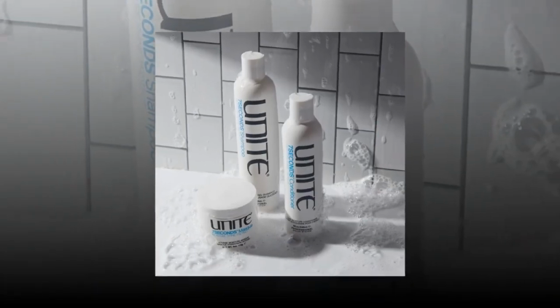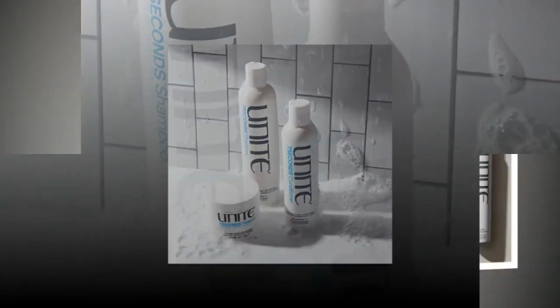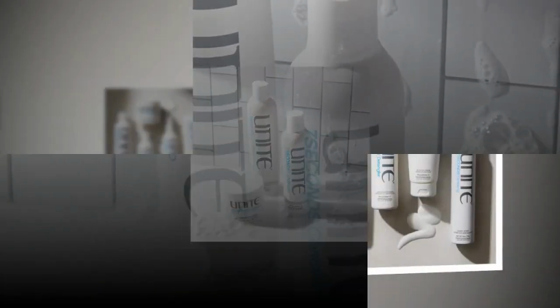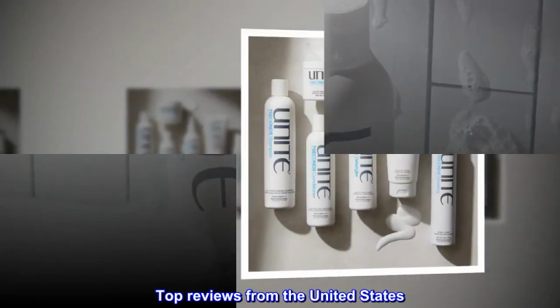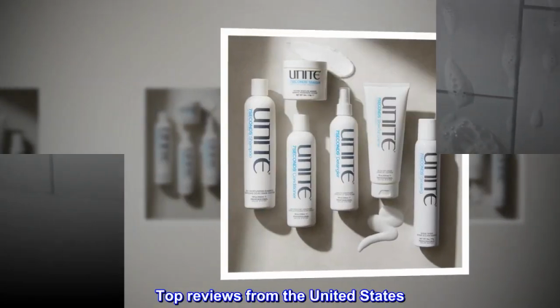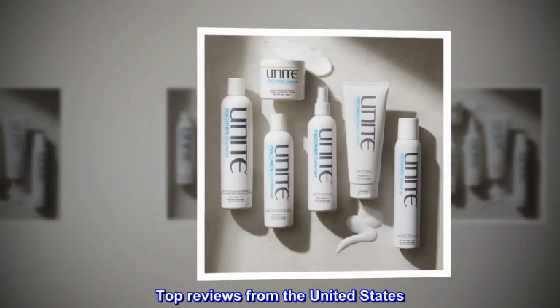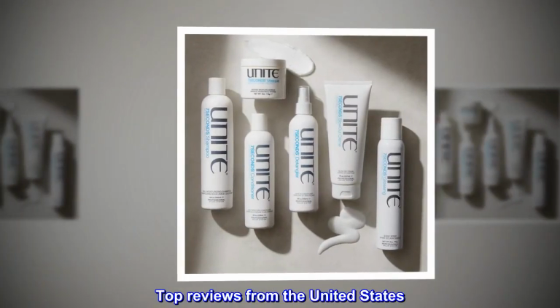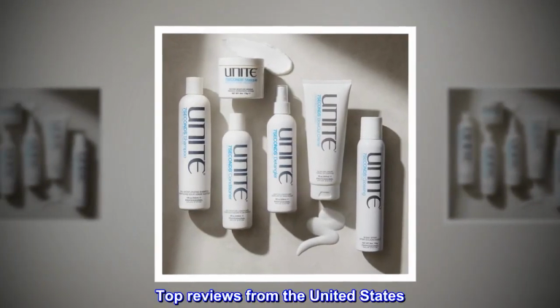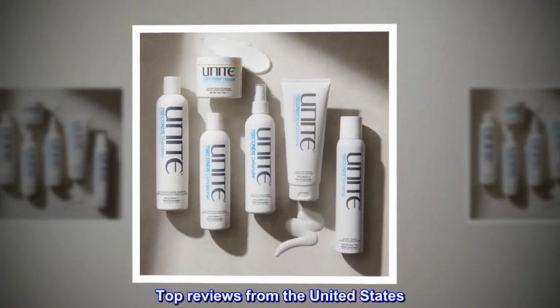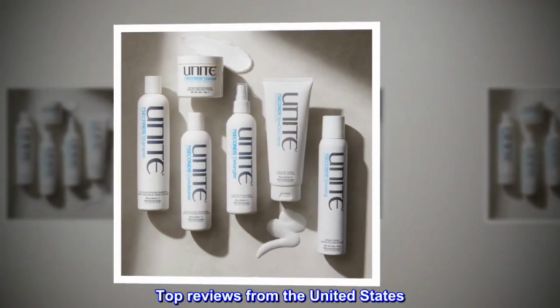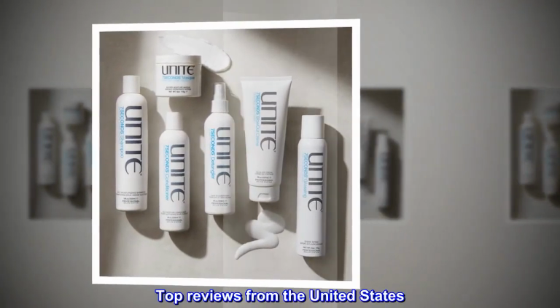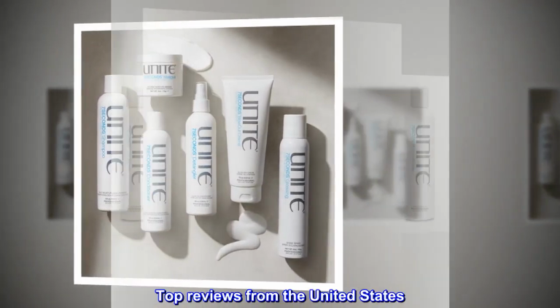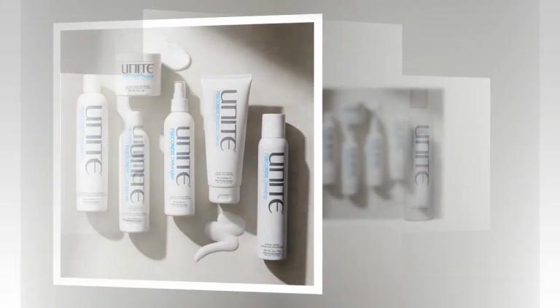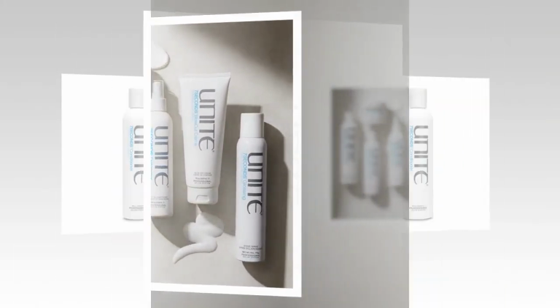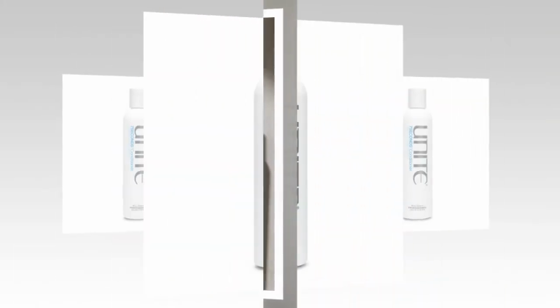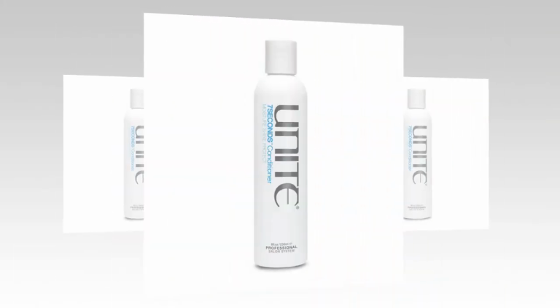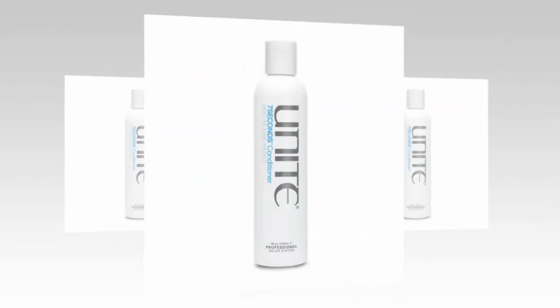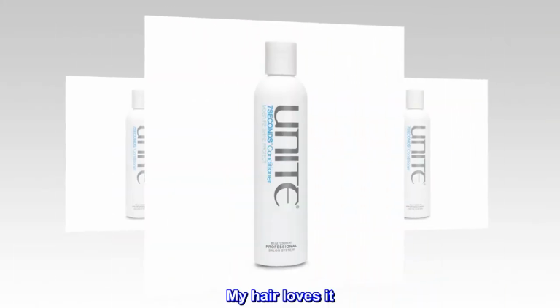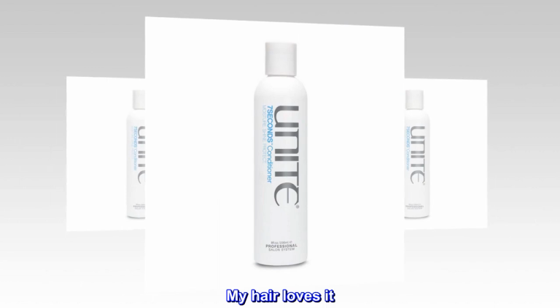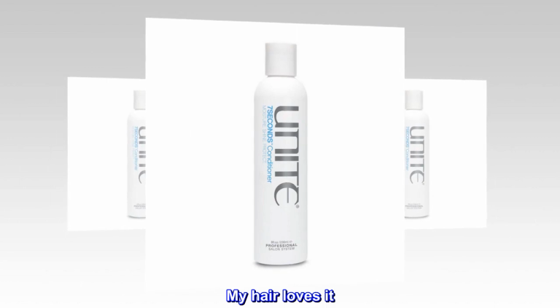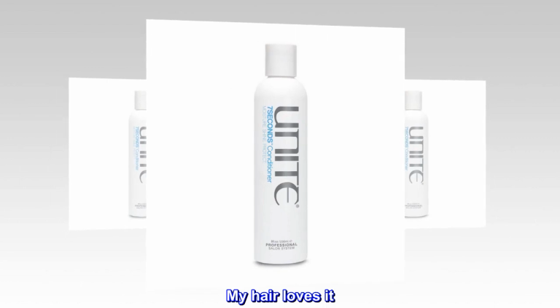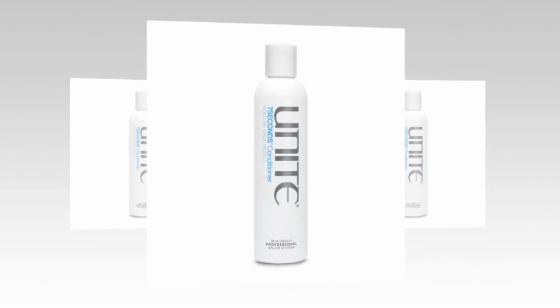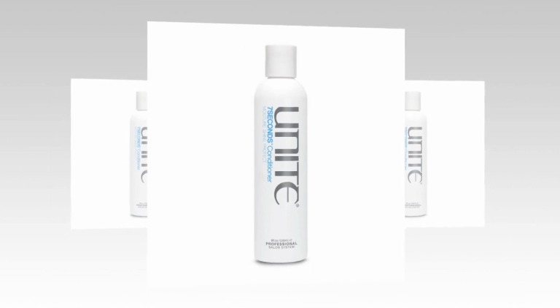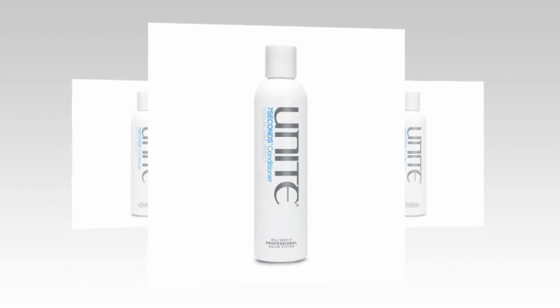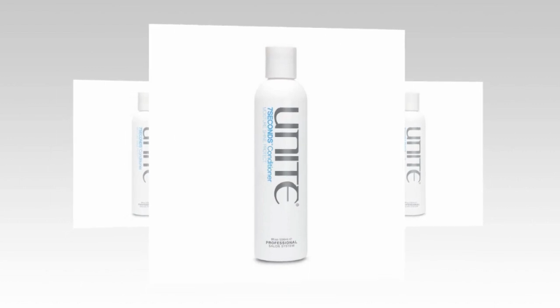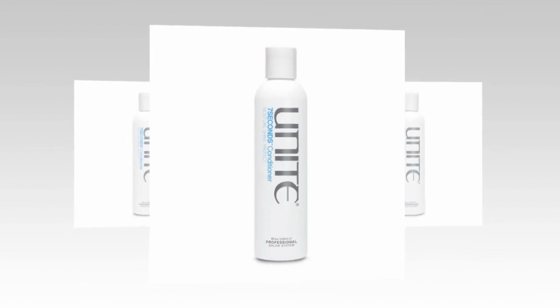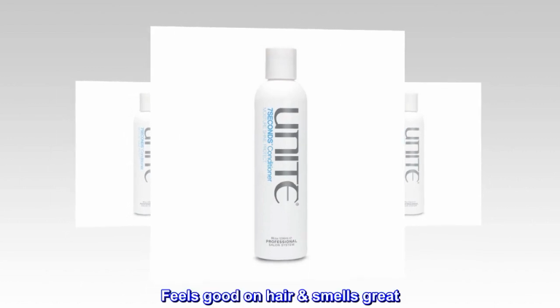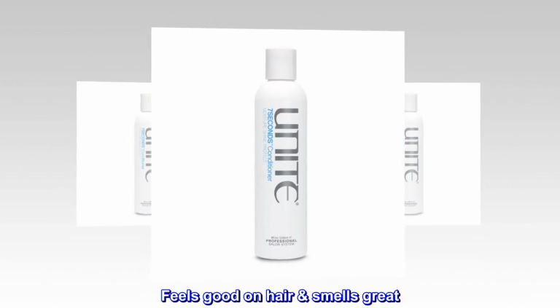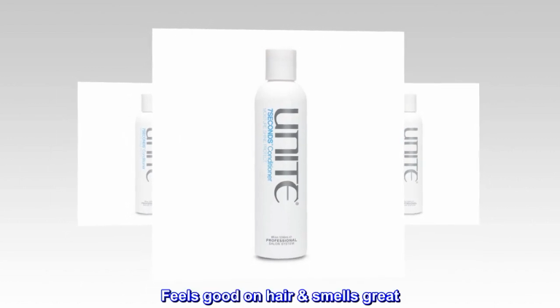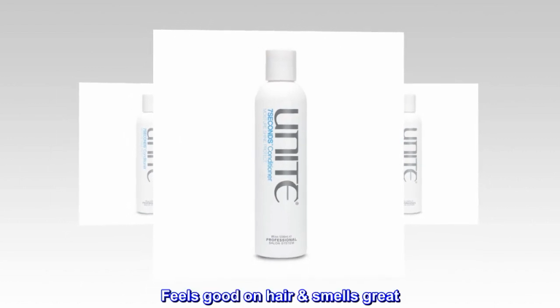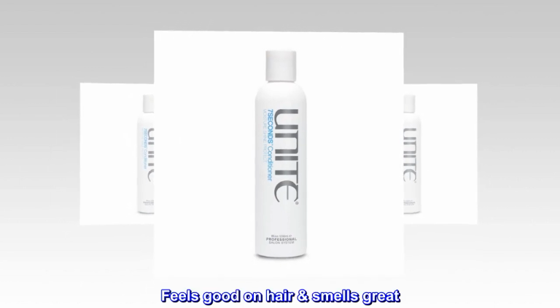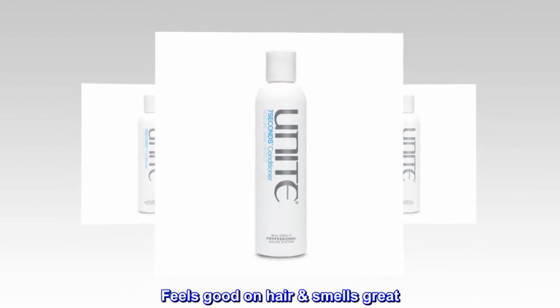Top reviews from the United States. My hair loves it. Feels good on hair, smells great.